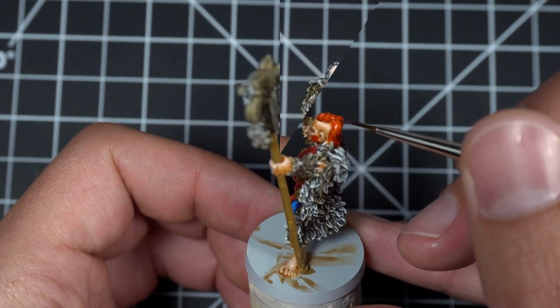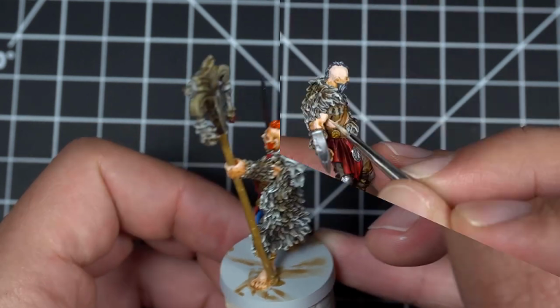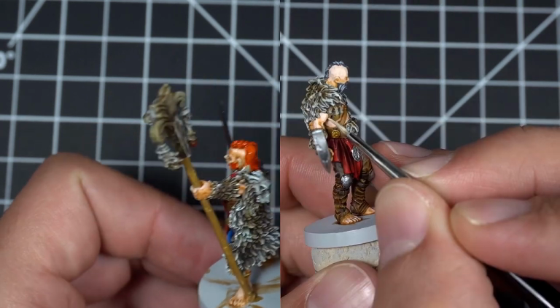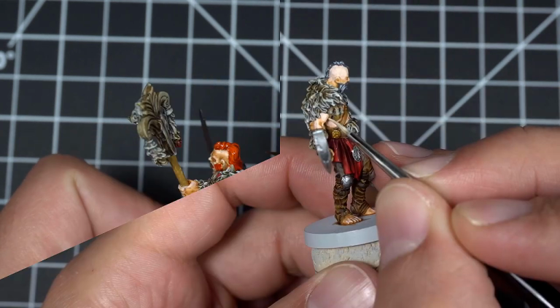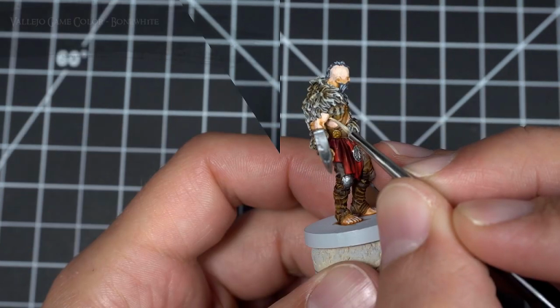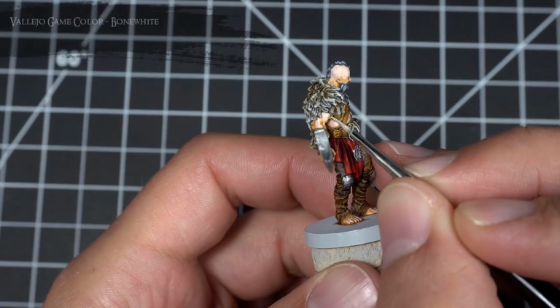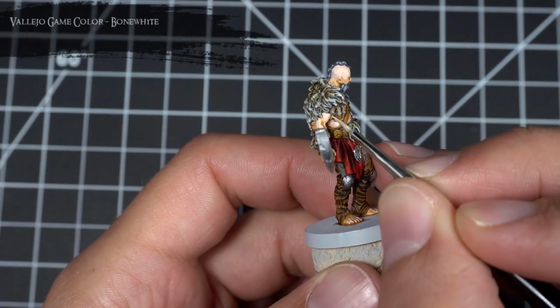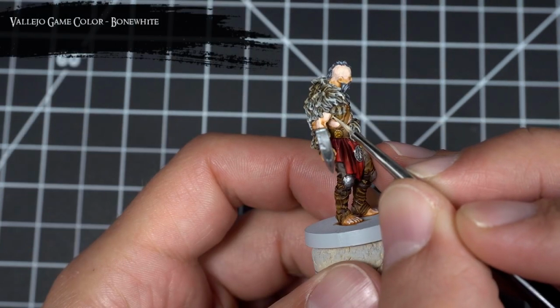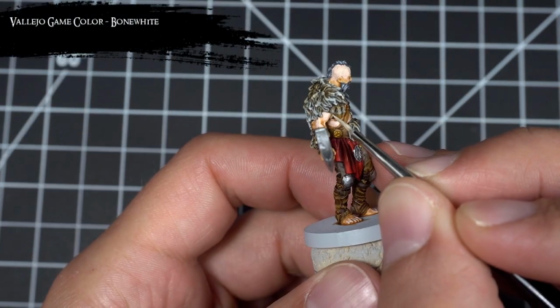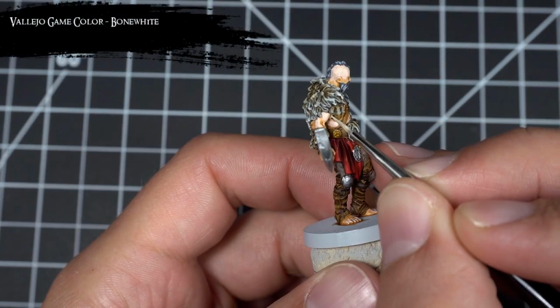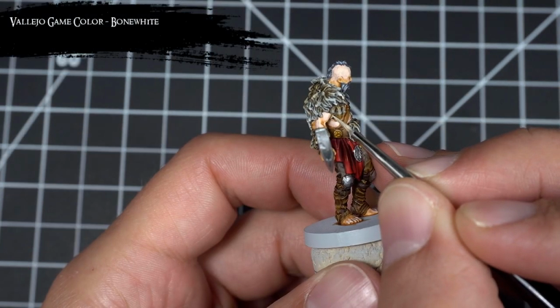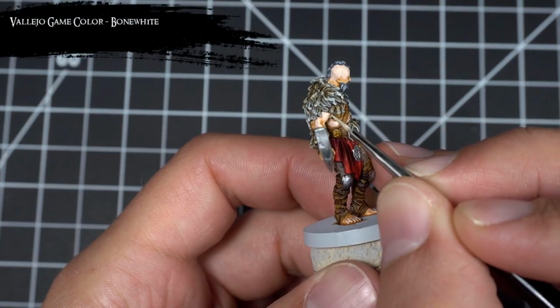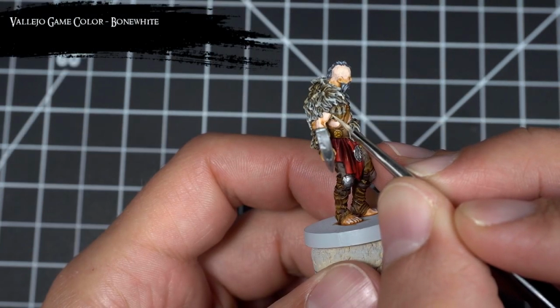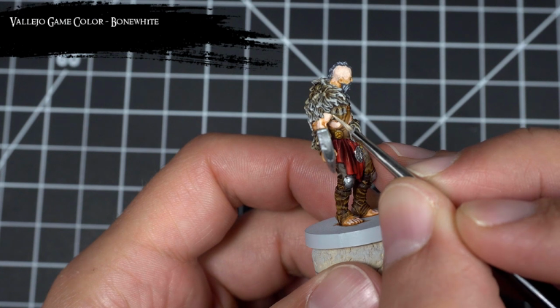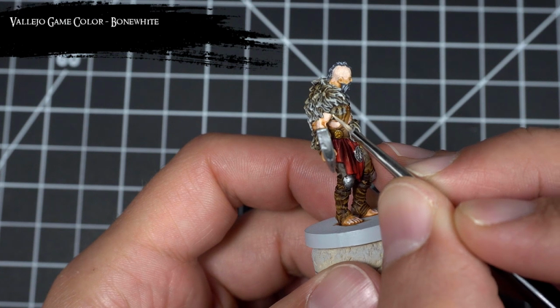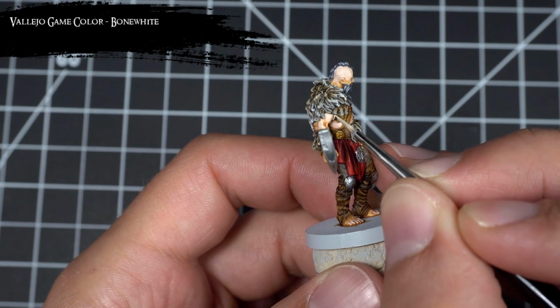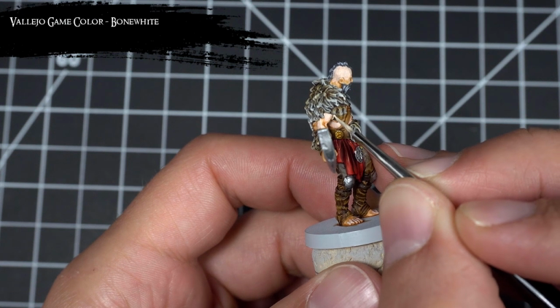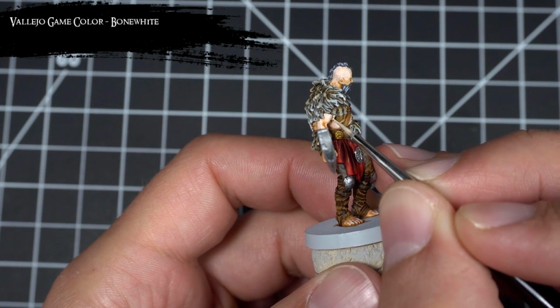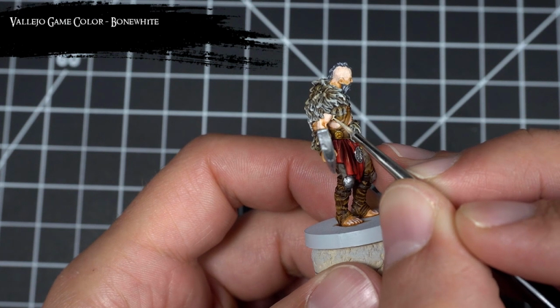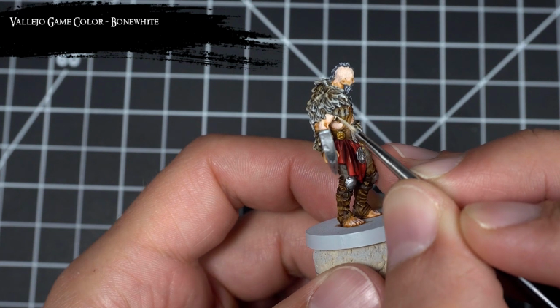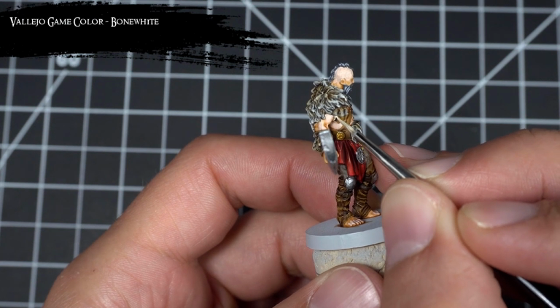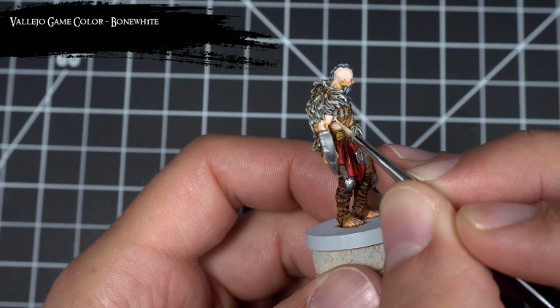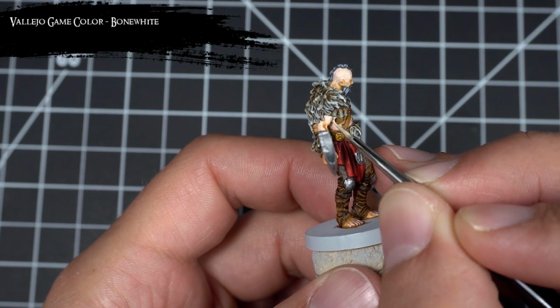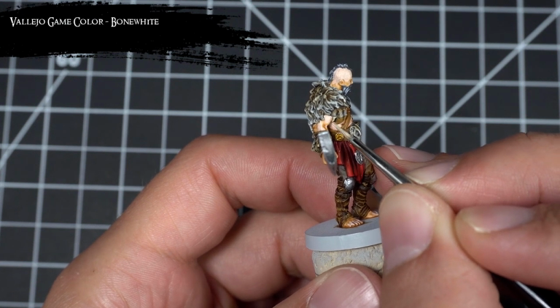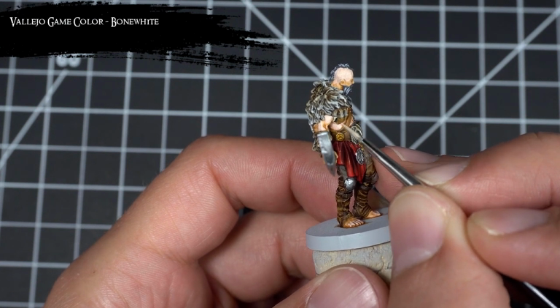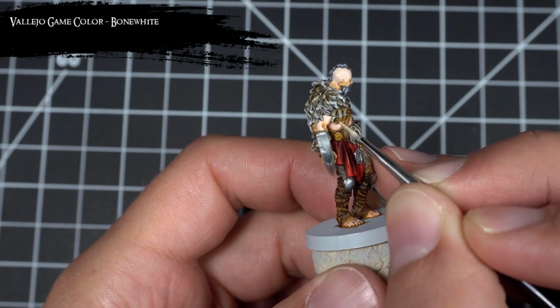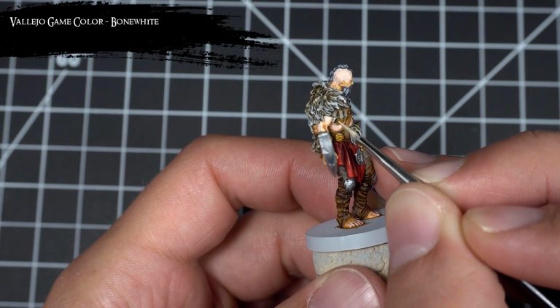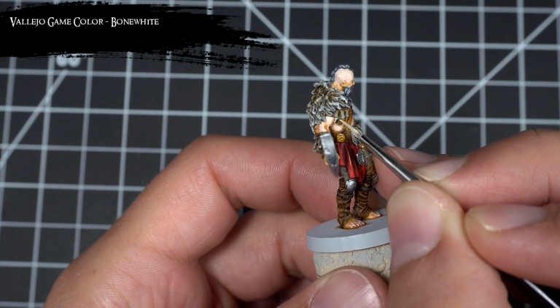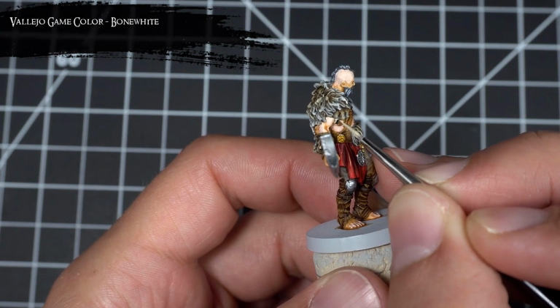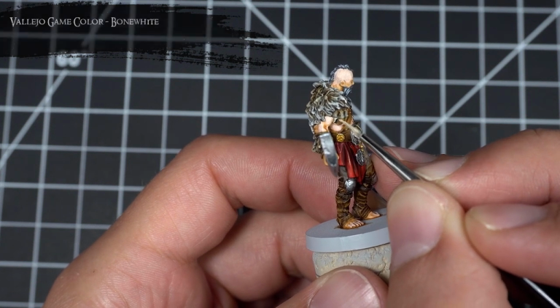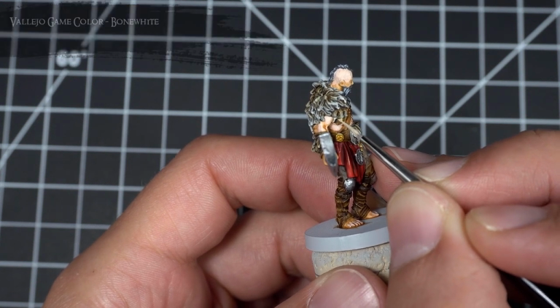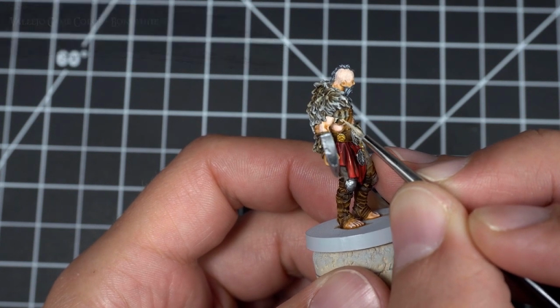Then, for the final detail, I painted all the claws with Bone White and gave them a wash of Agrax Earthshade.